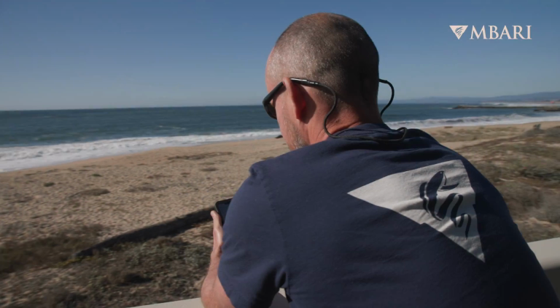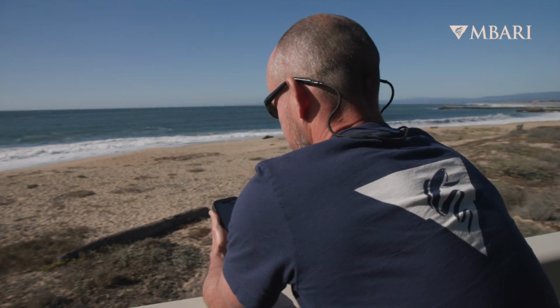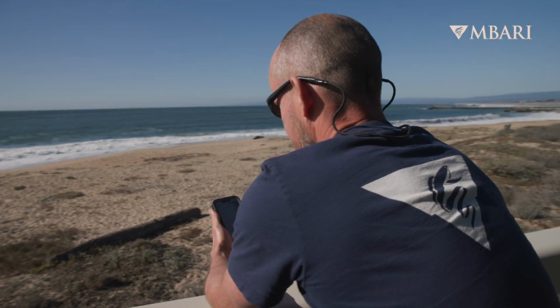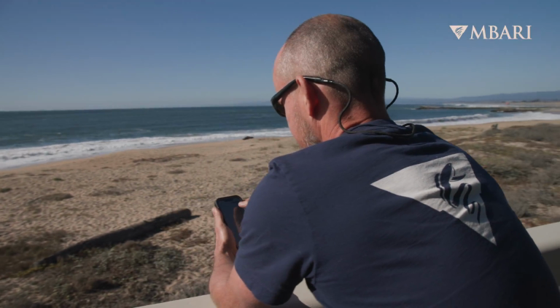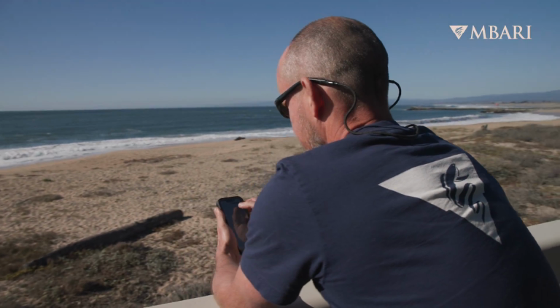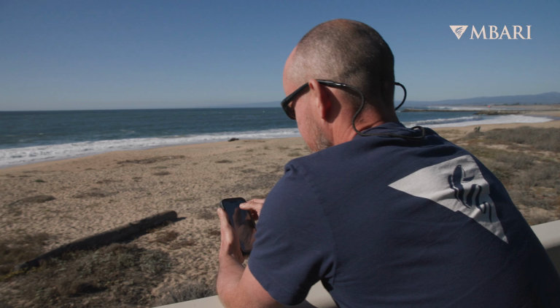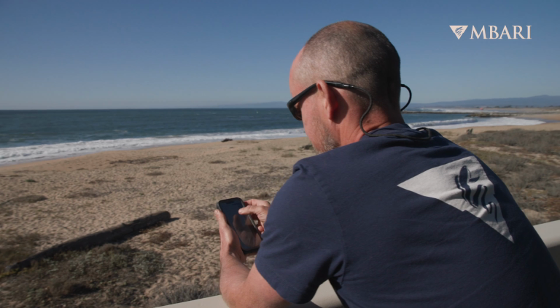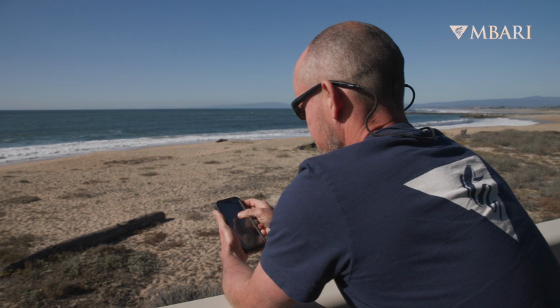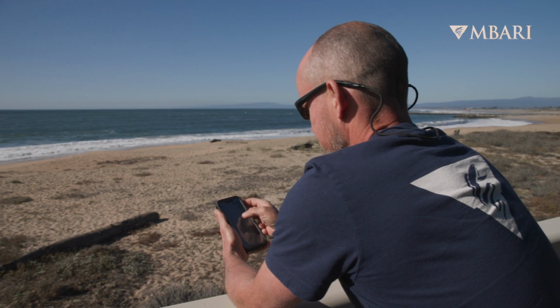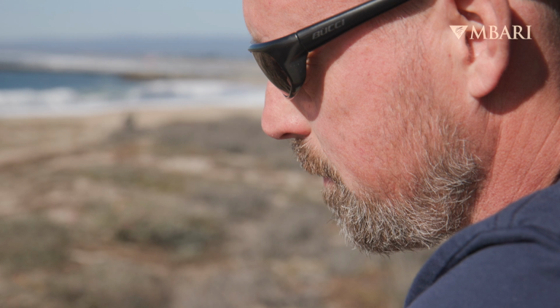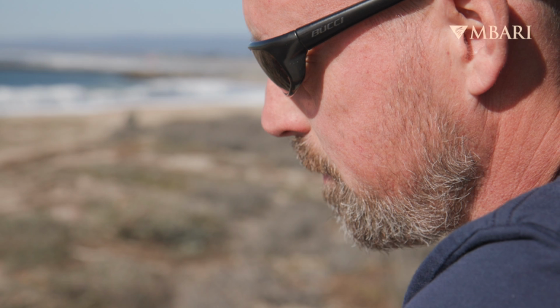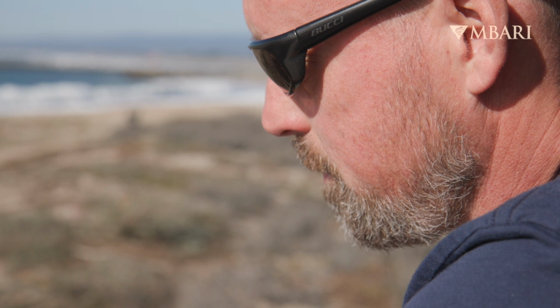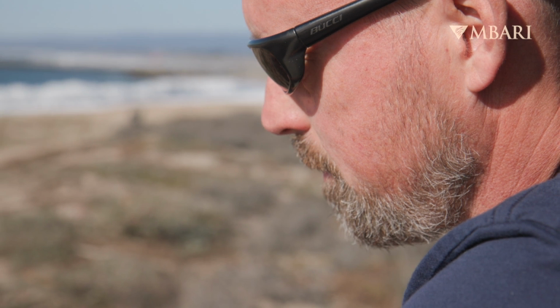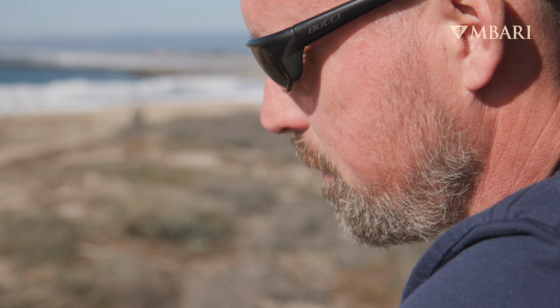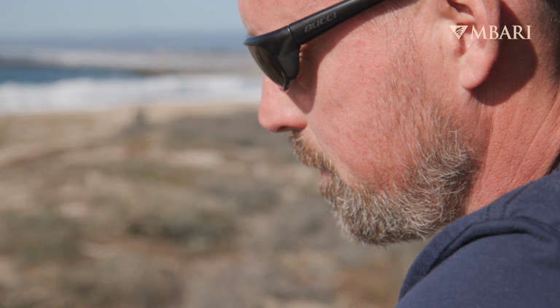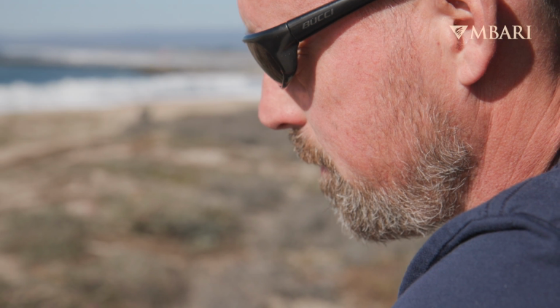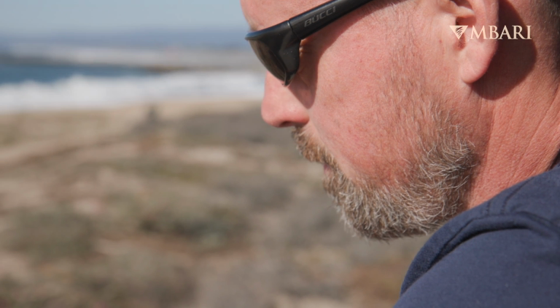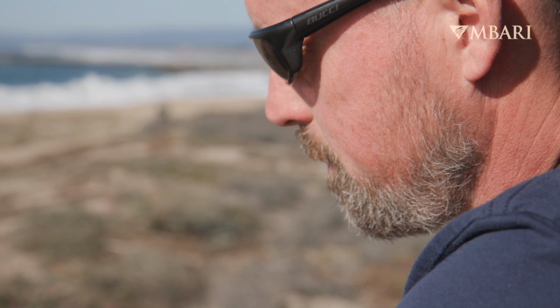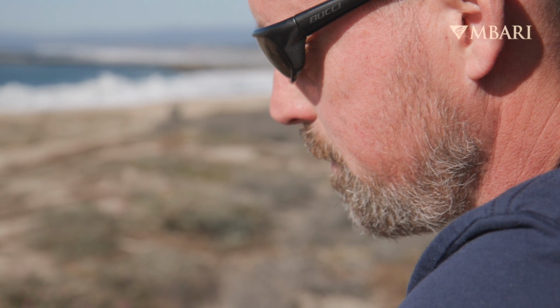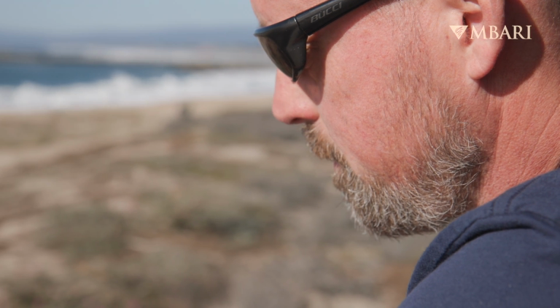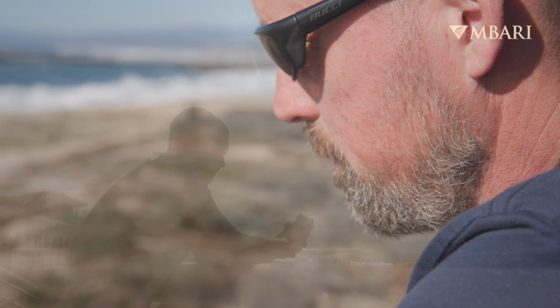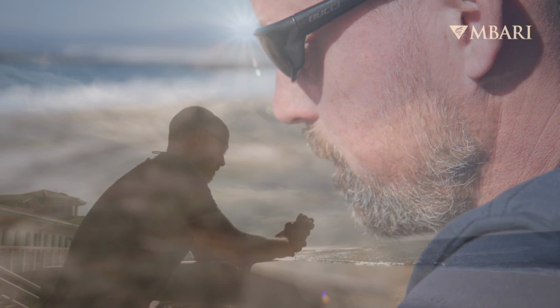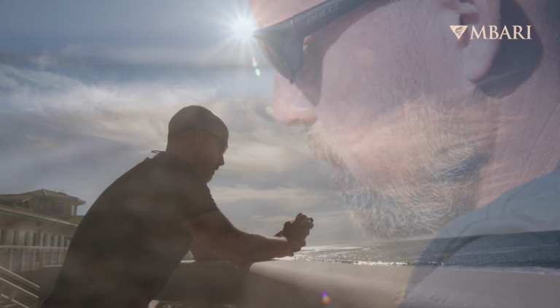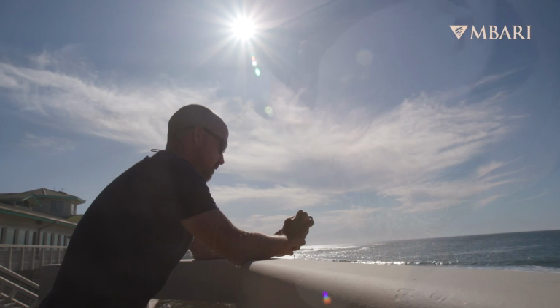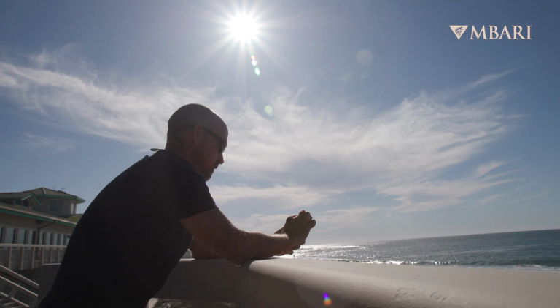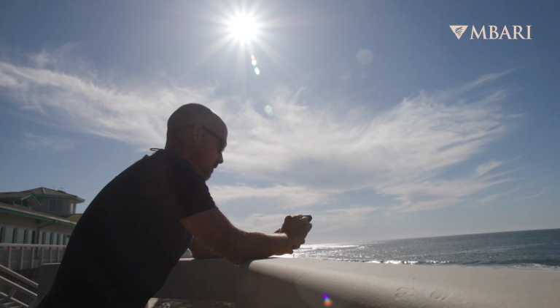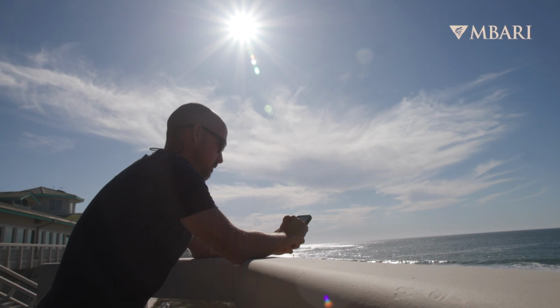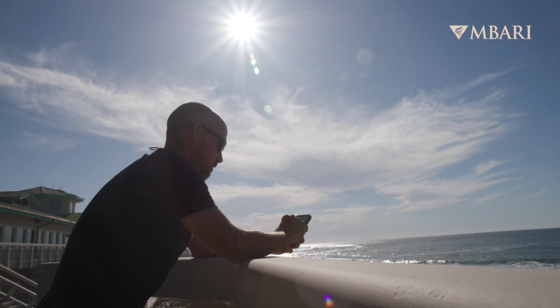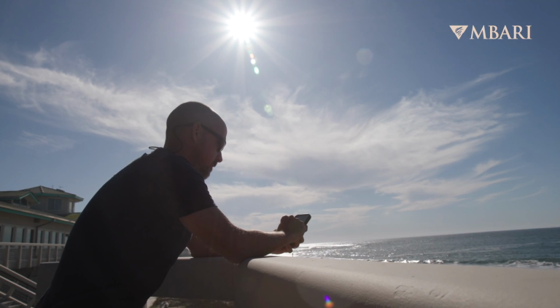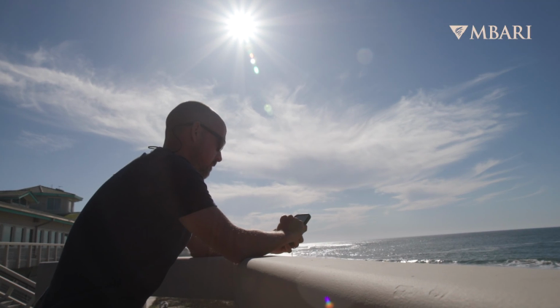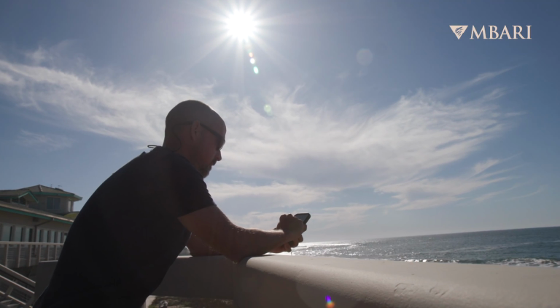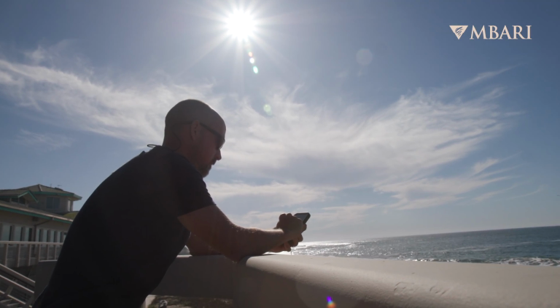My name is Jared Fogorski. I'm an ocean observatory engineer in the Department of Marine Operations at MBARI.